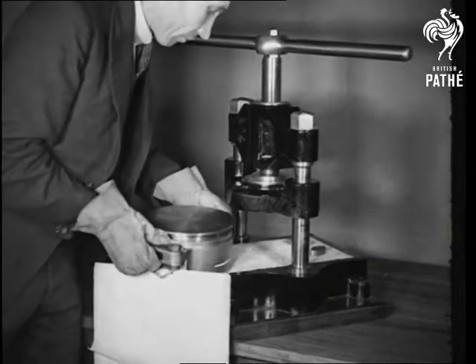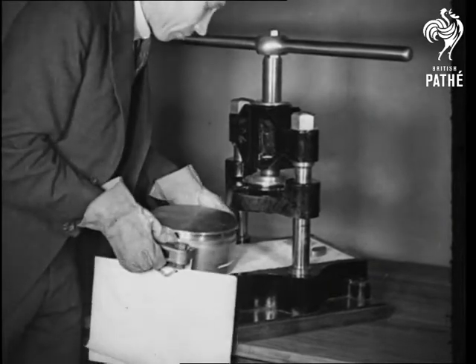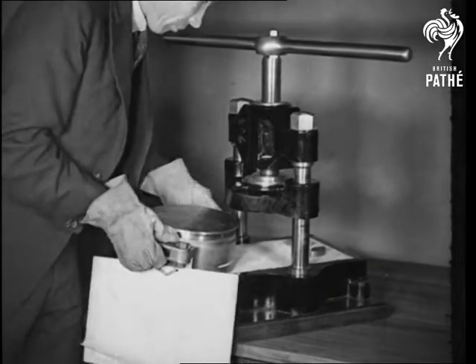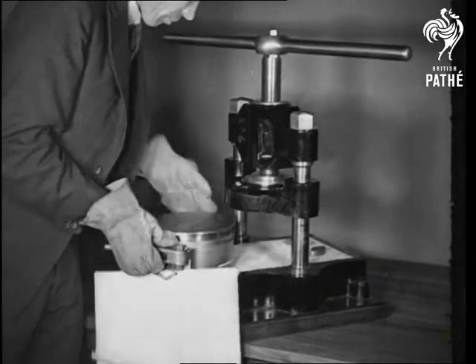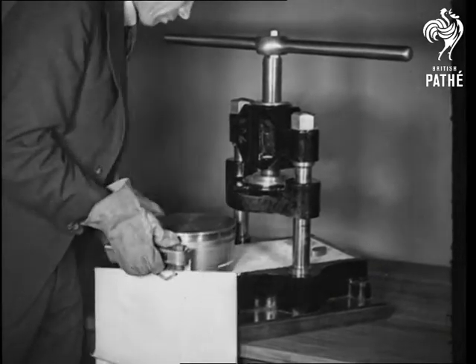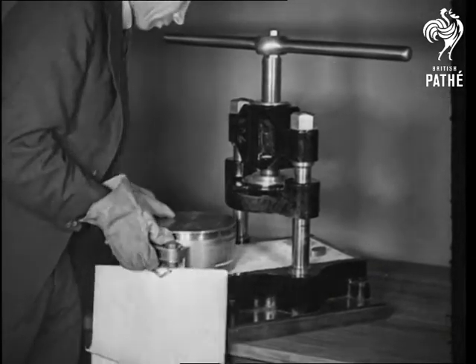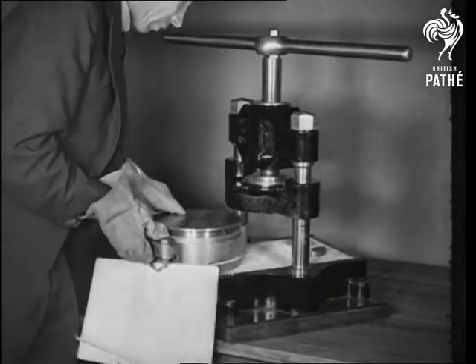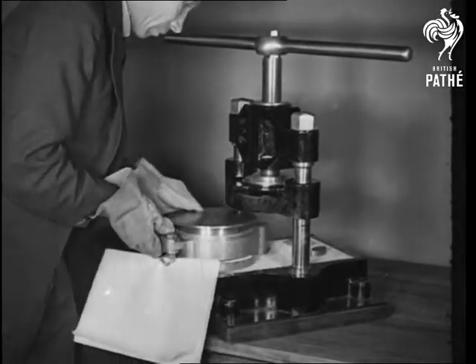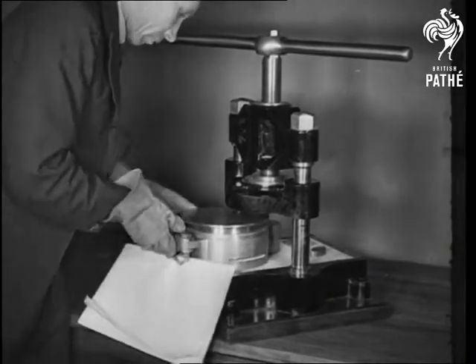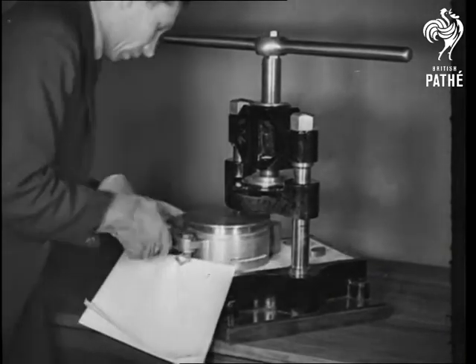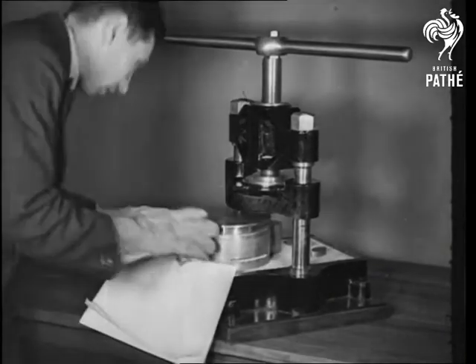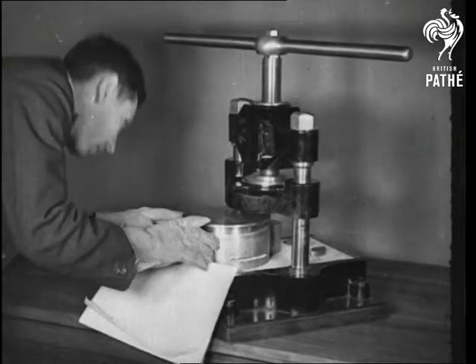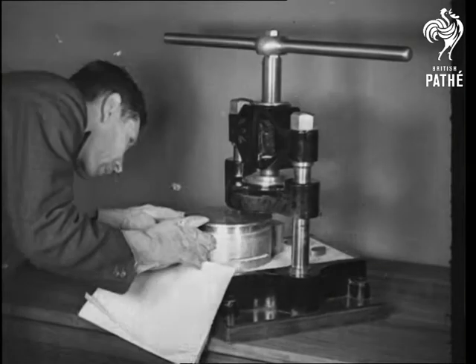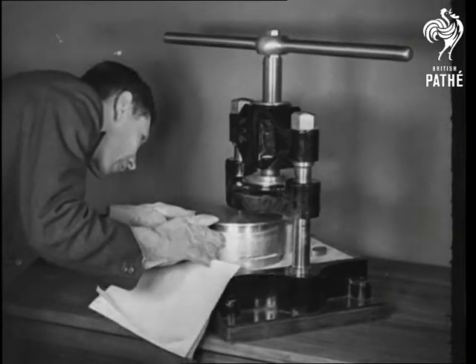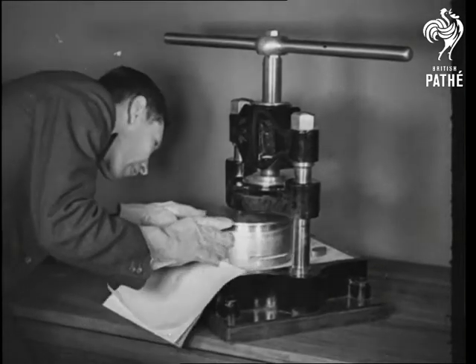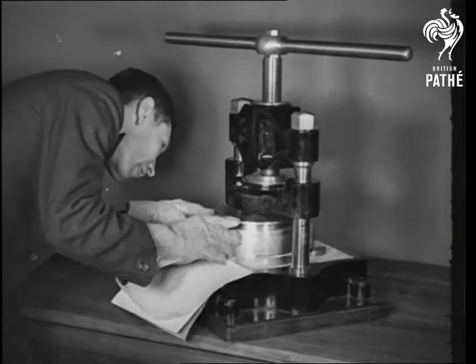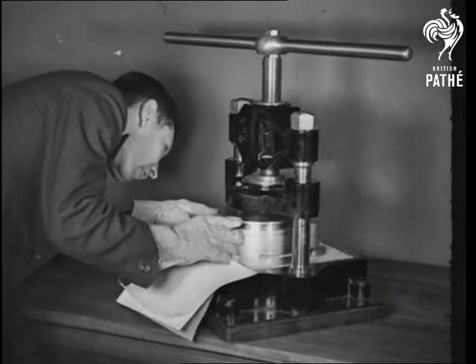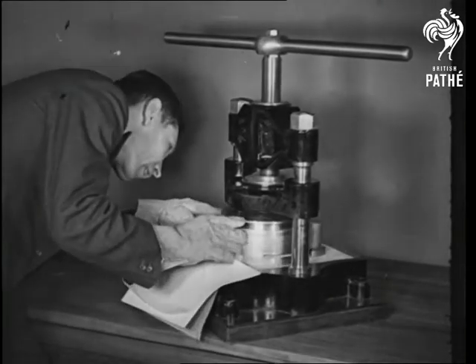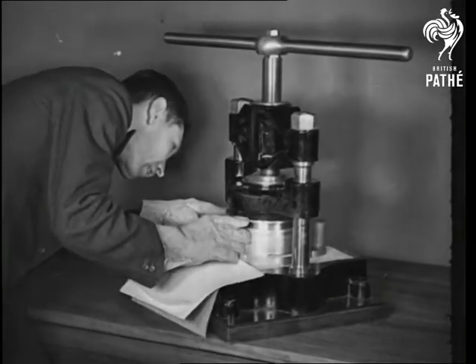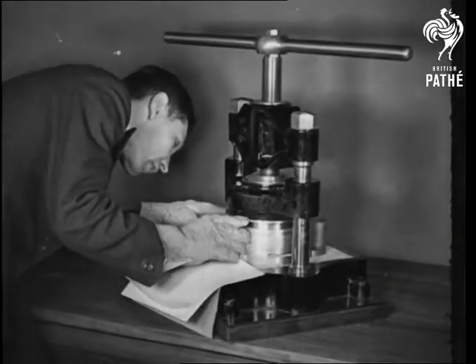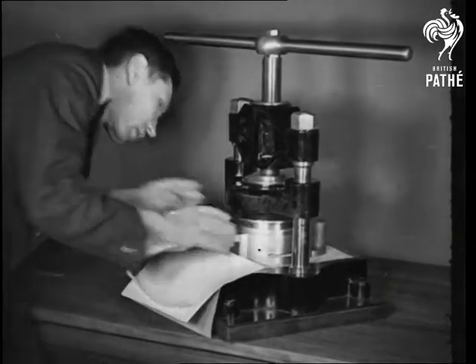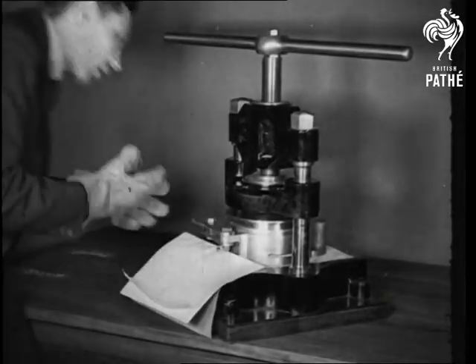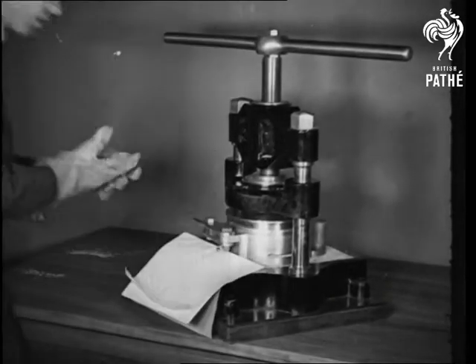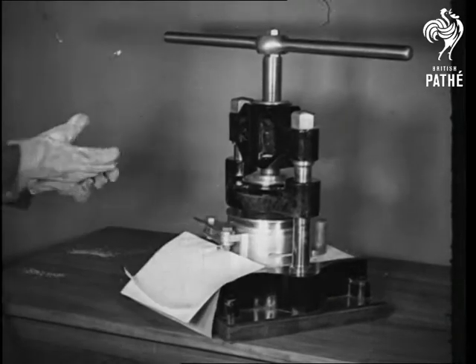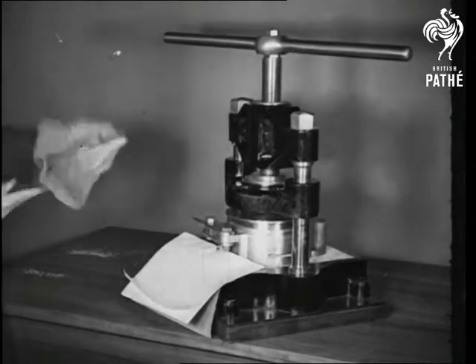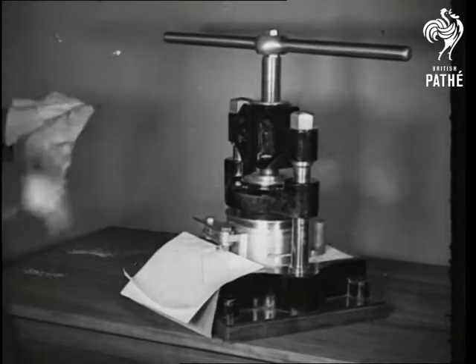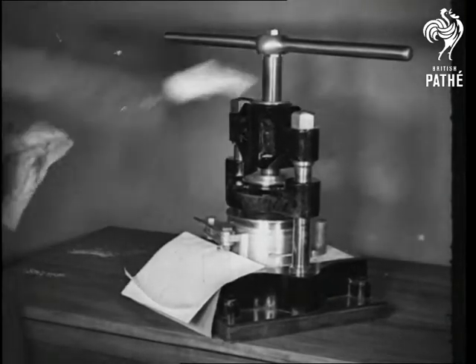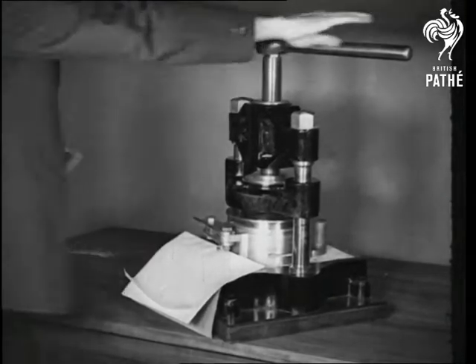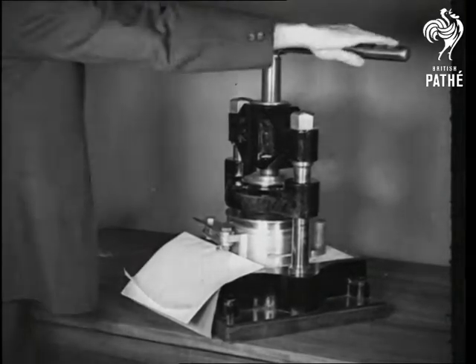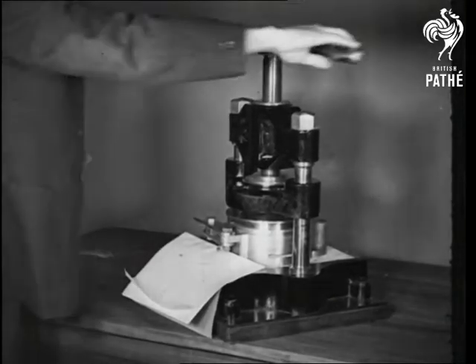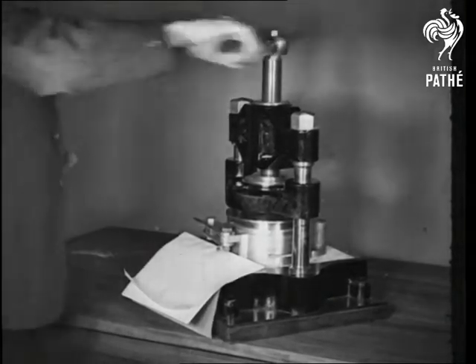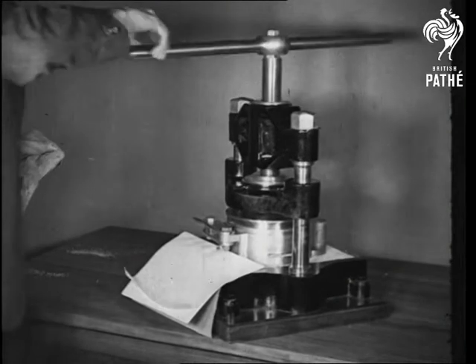Then the heated dies are placed under pressure and left until the seal is formed and cooled.